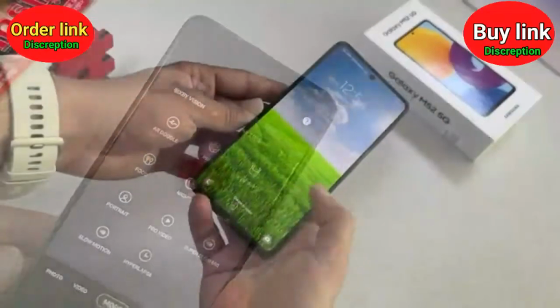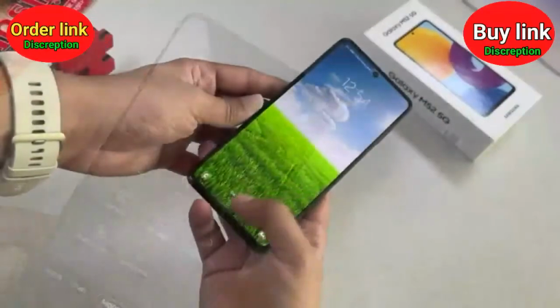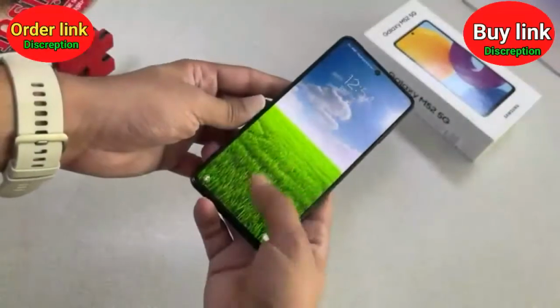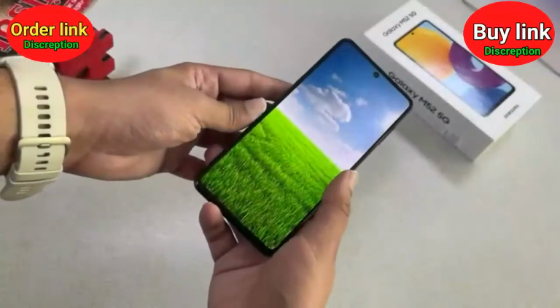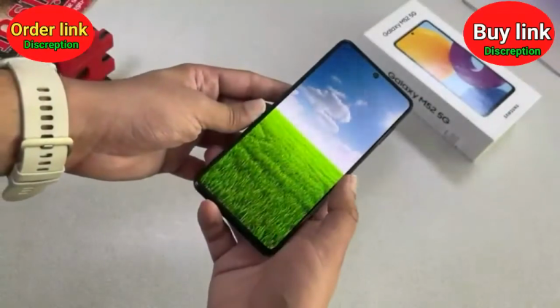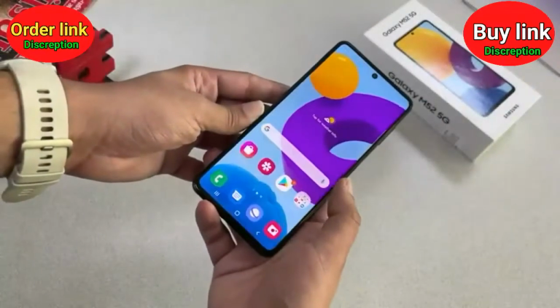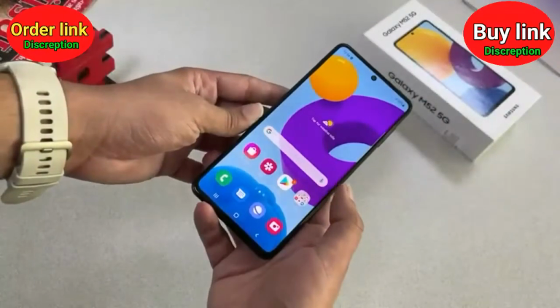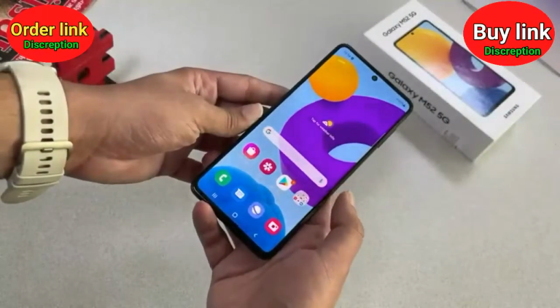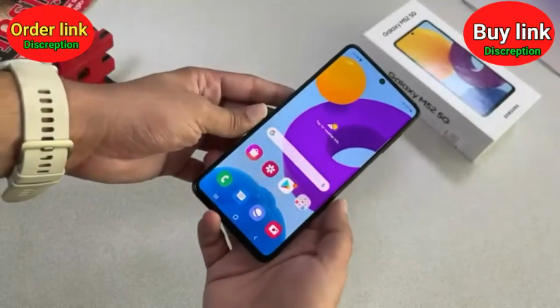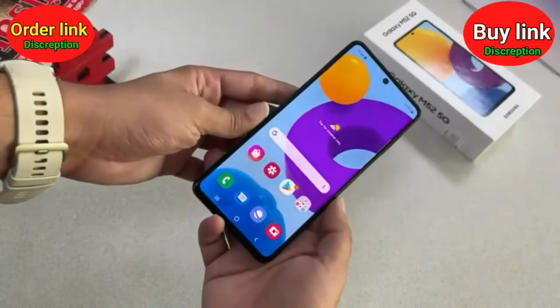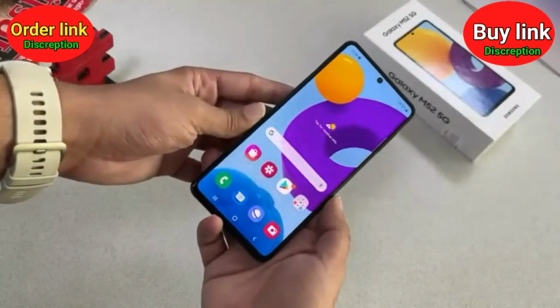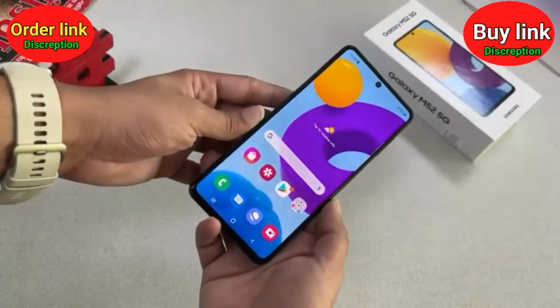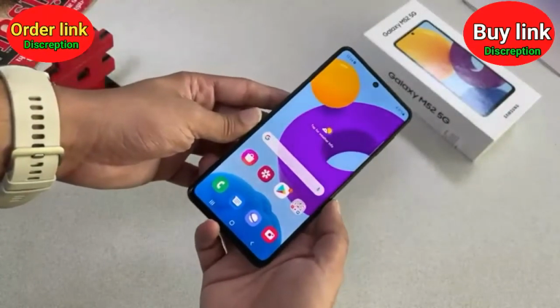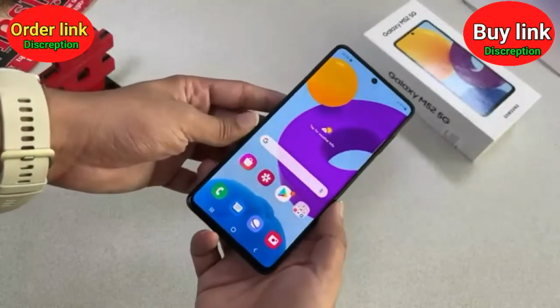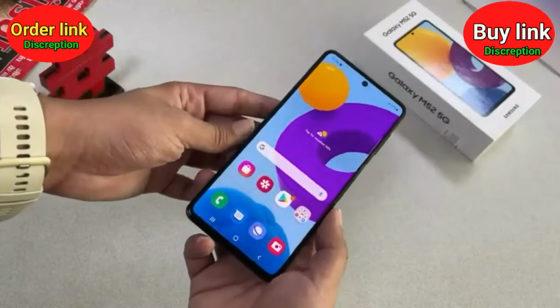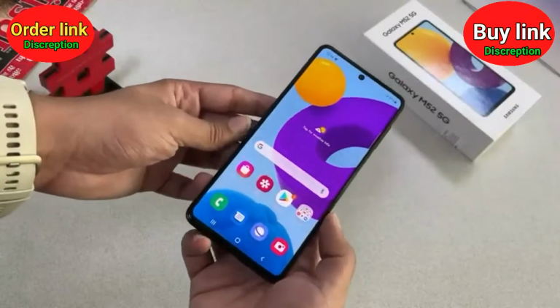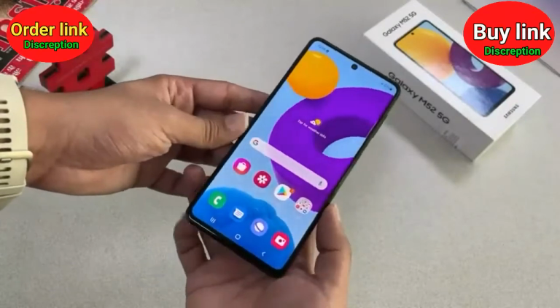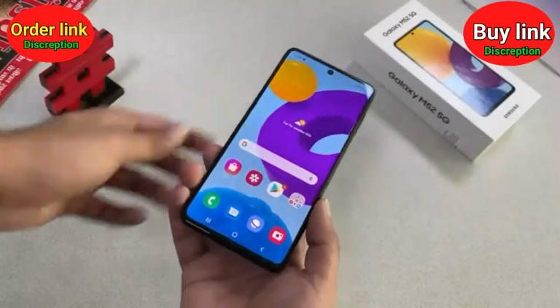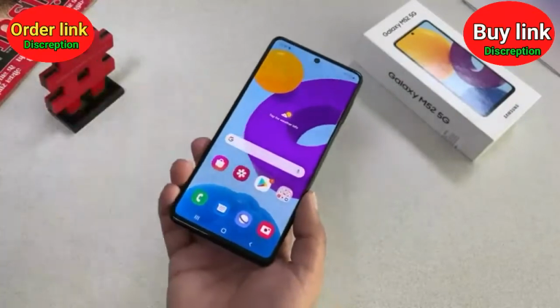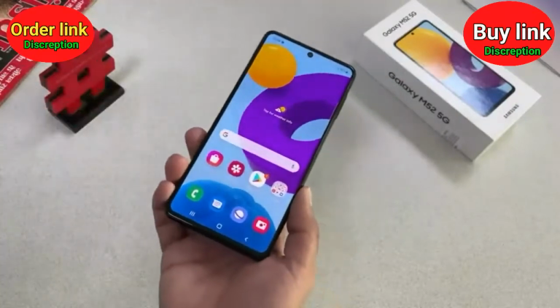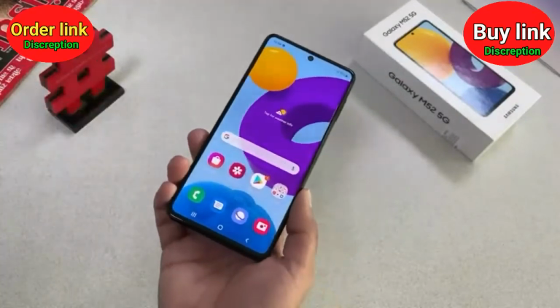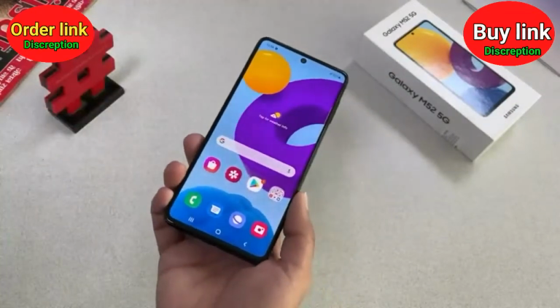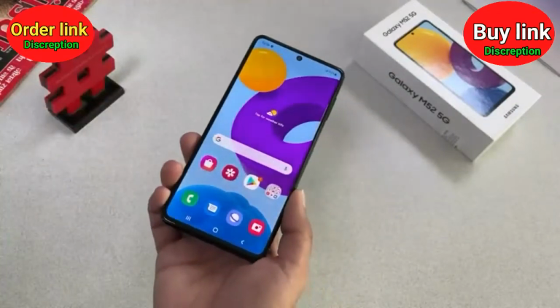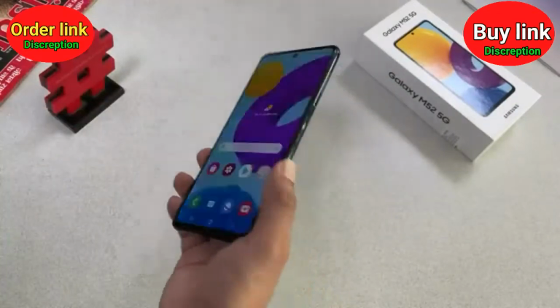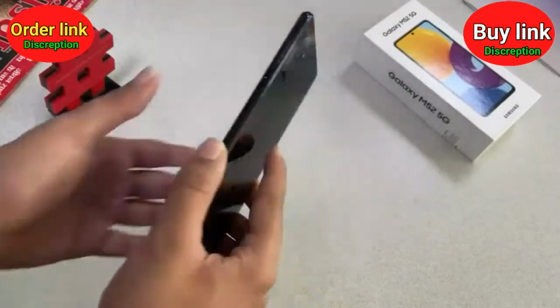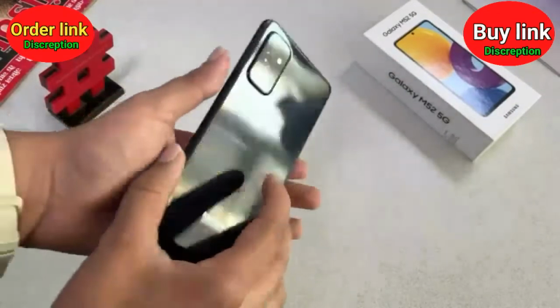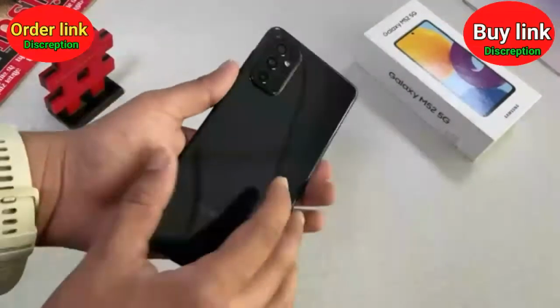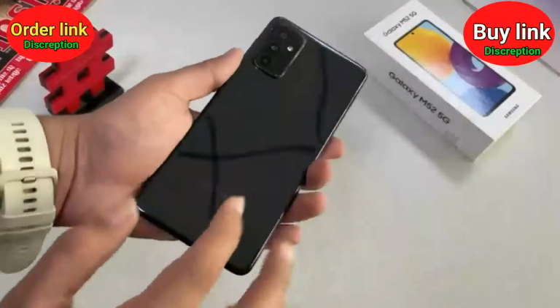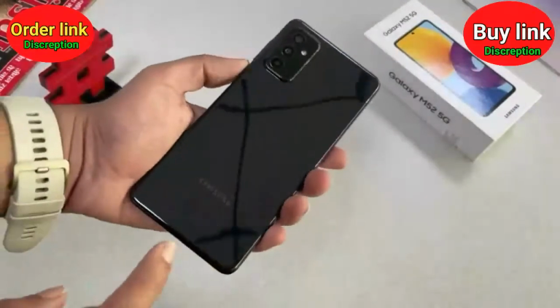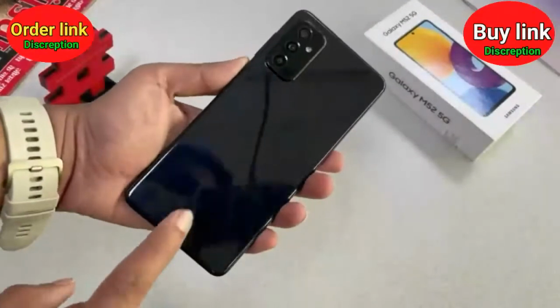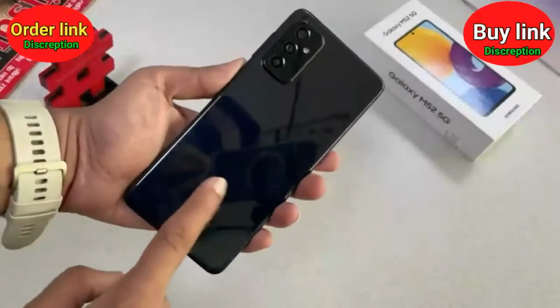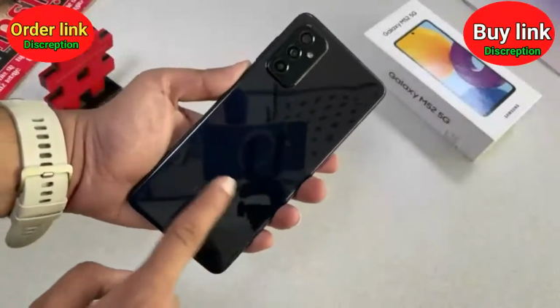So that's all about the Samsung Galaxy M52 smartphone. Here you can see it from the side and at the back of the smartphone.